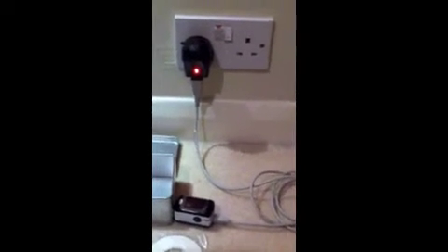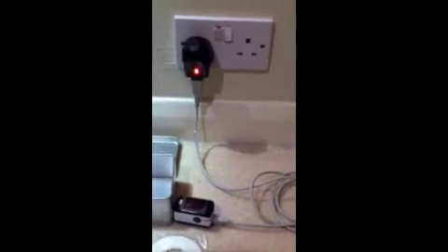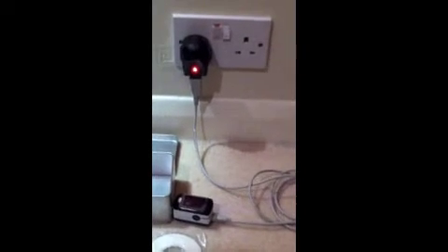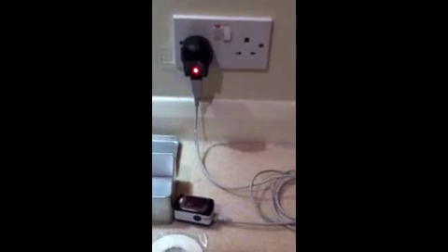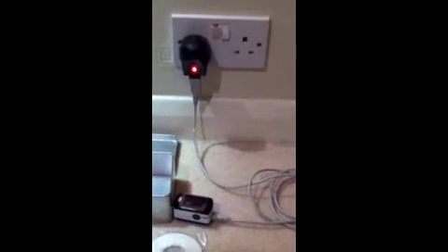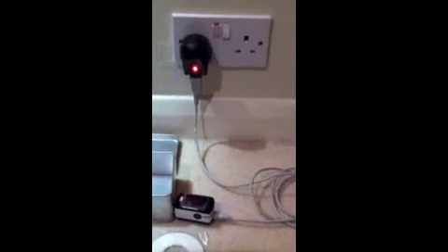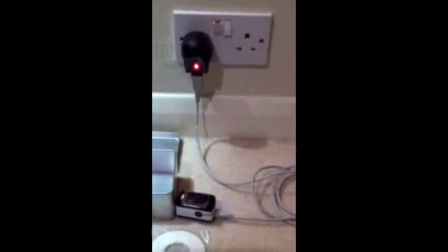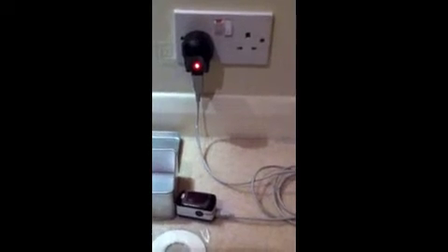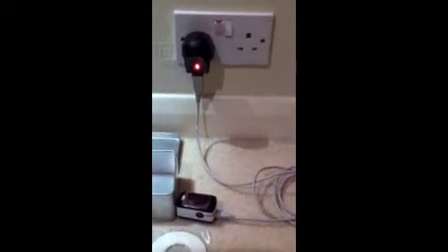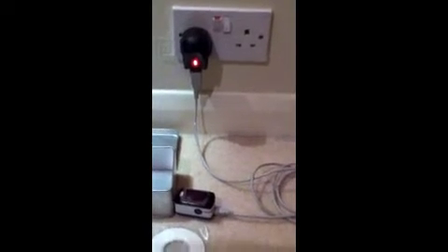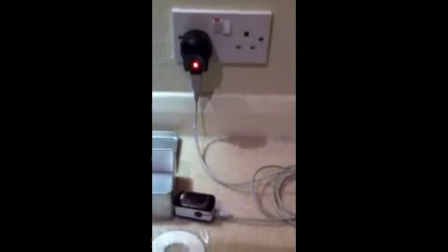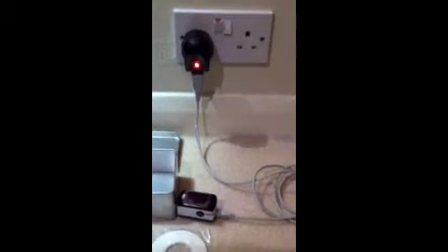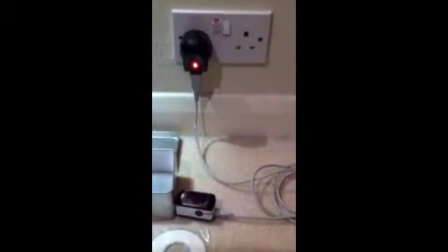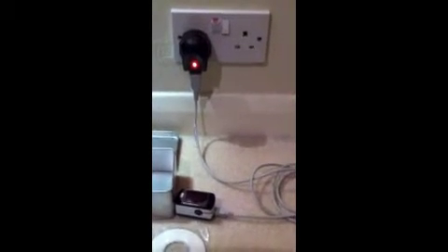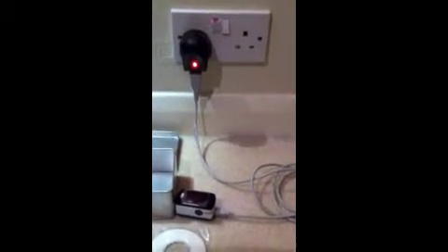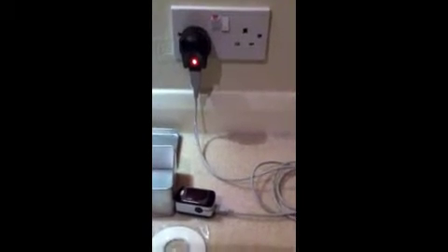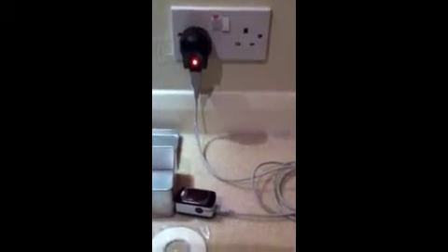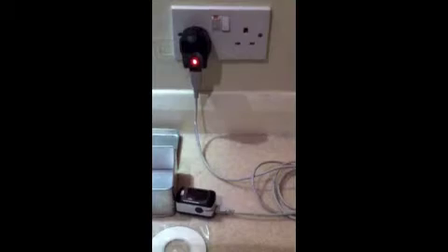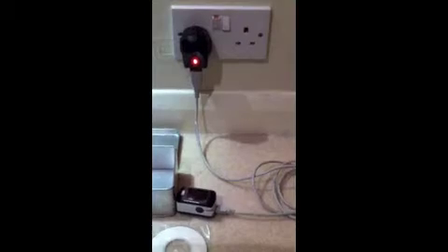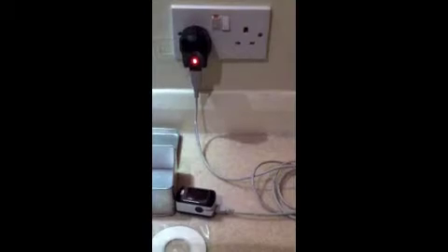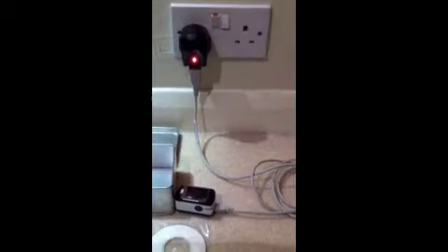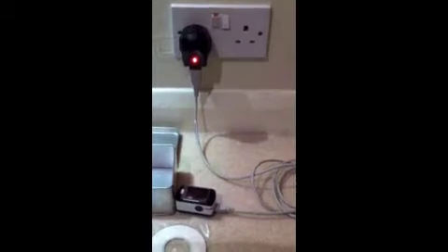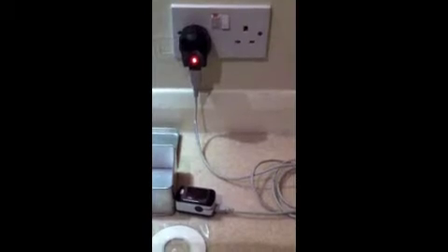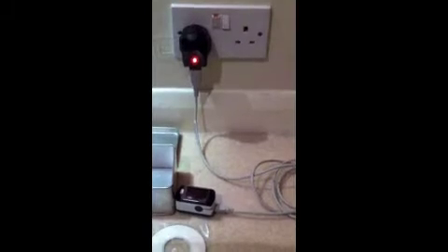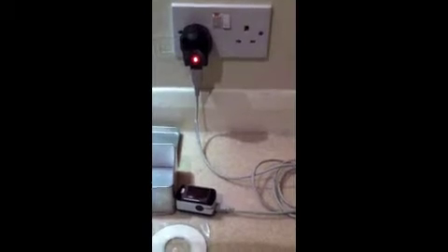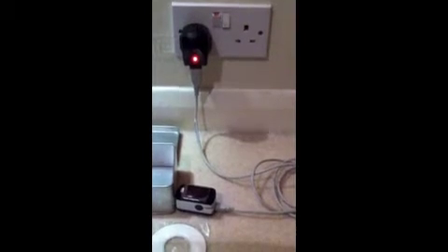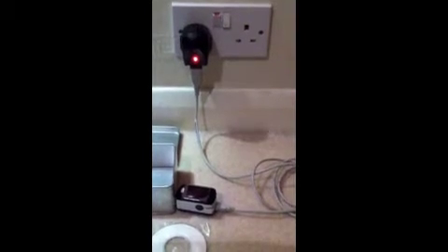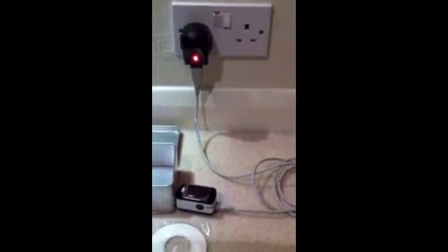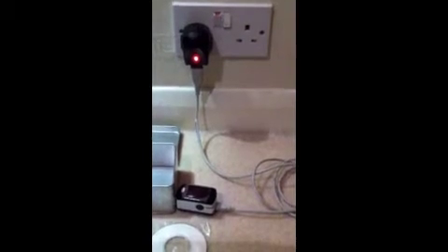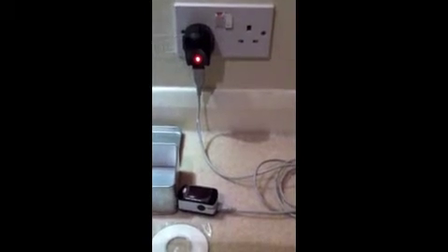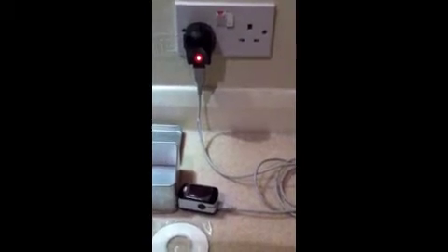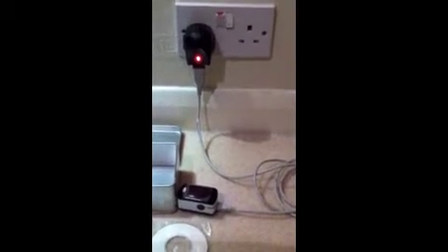When it's fully charged, the light on the plug itself should turn green.